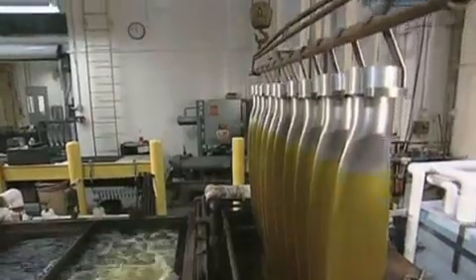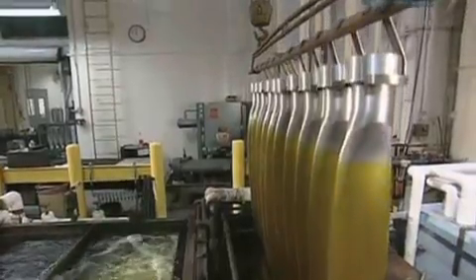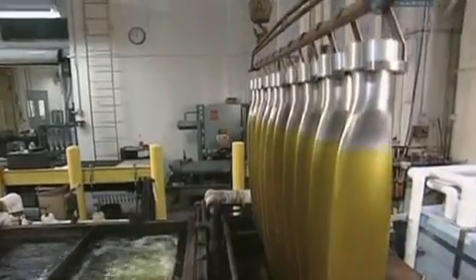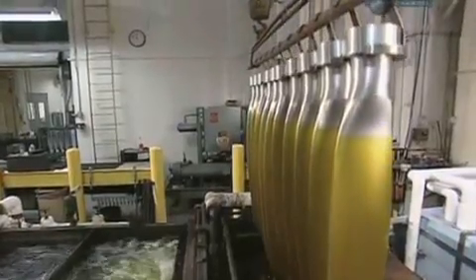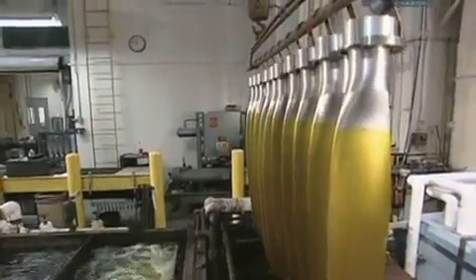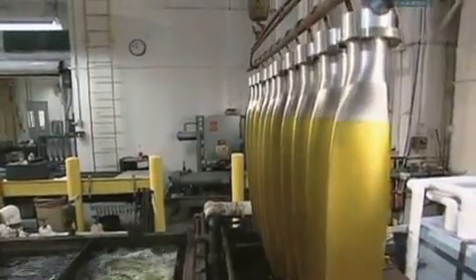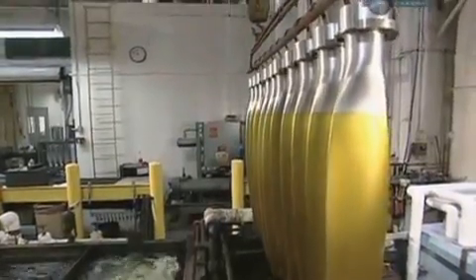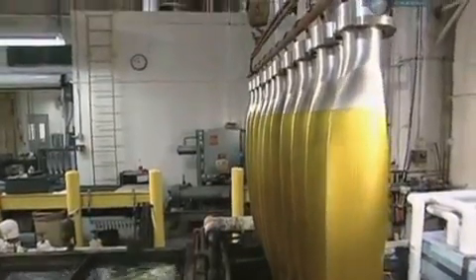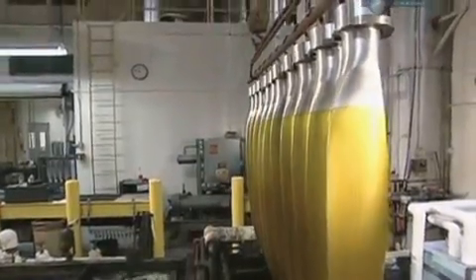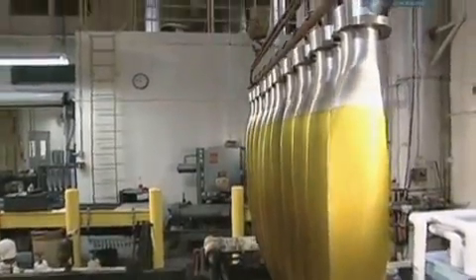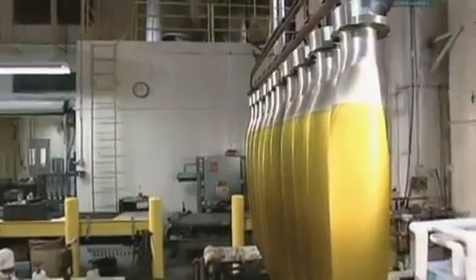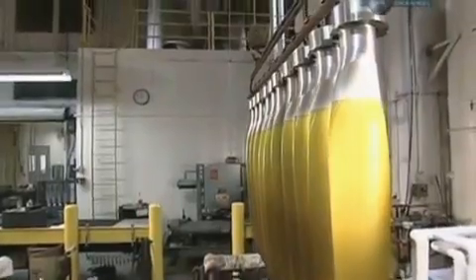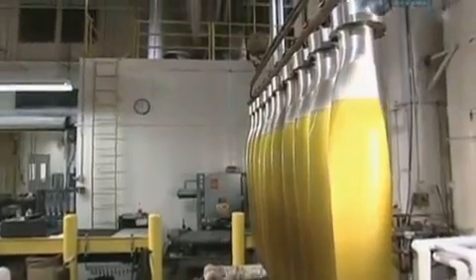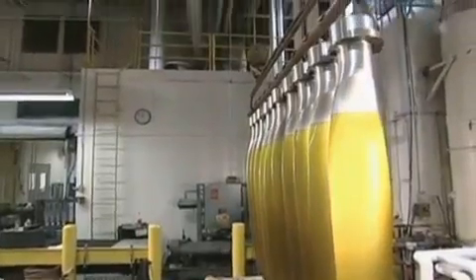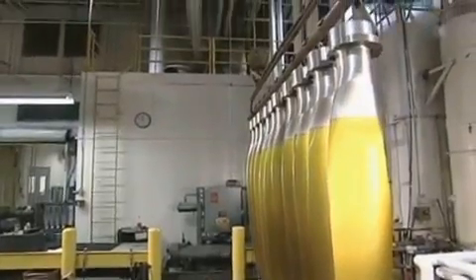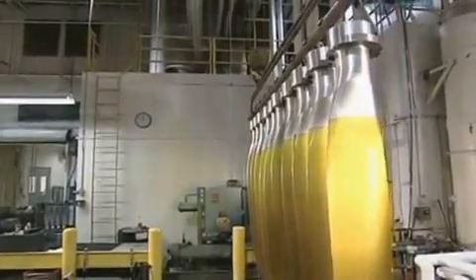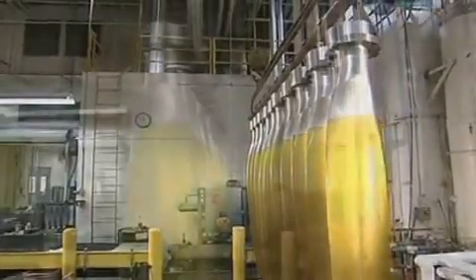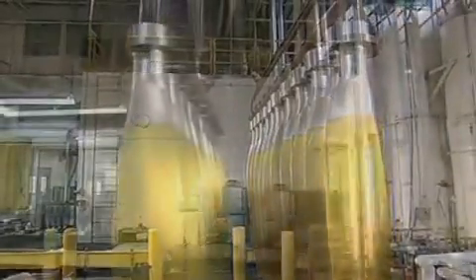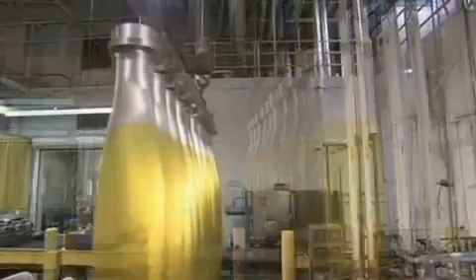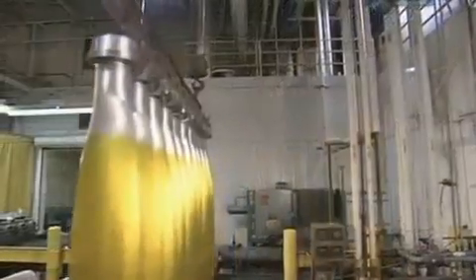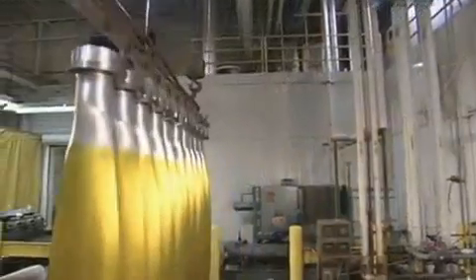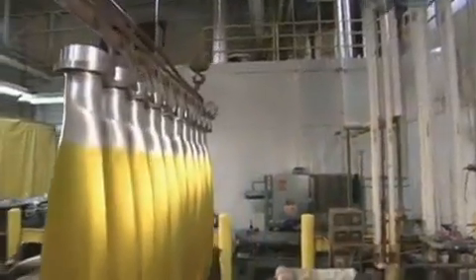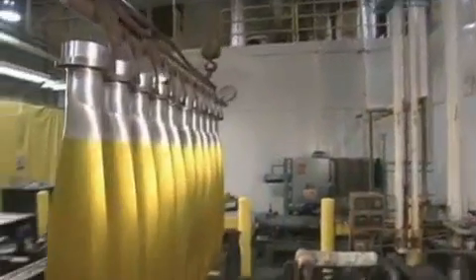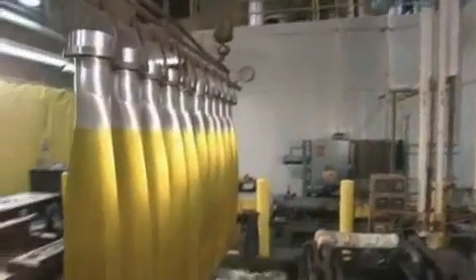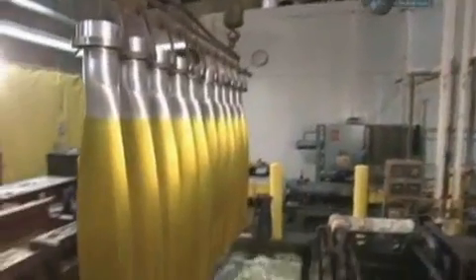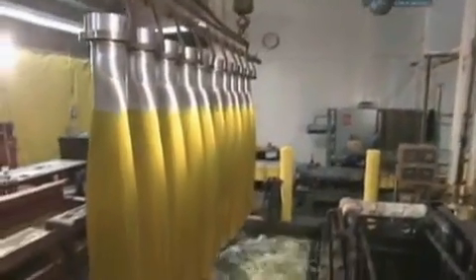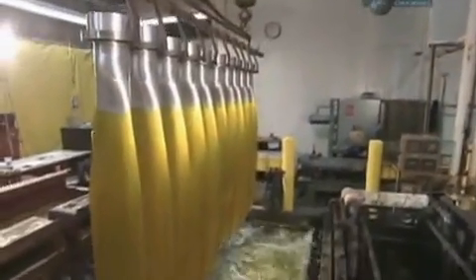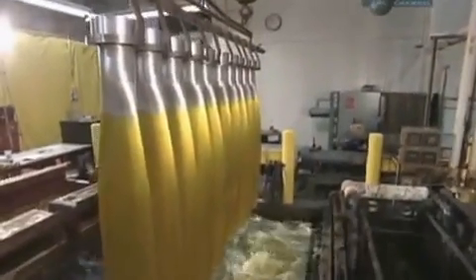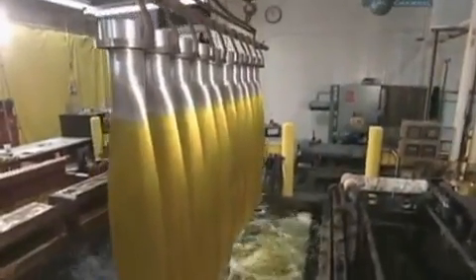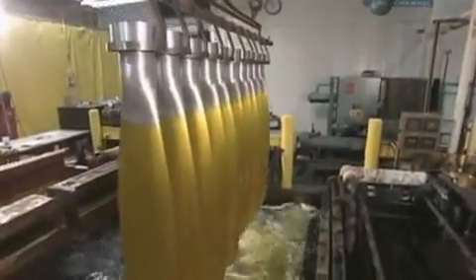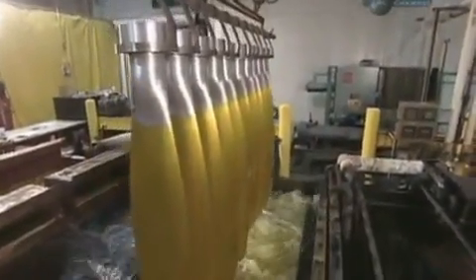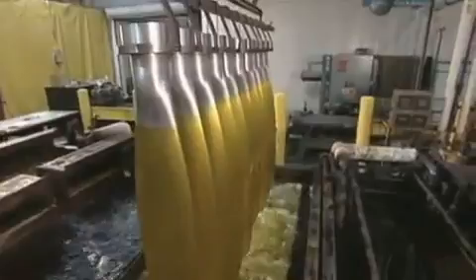After that, the blades are put in a bath of water and chromic acid. This seals the pores in the metal, fending off corrosion.